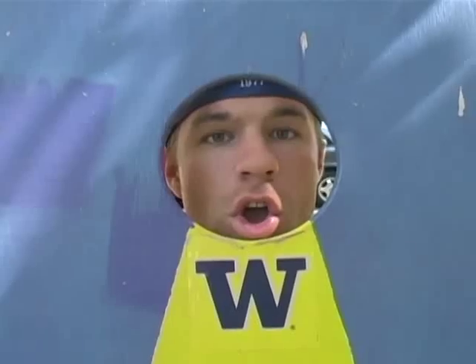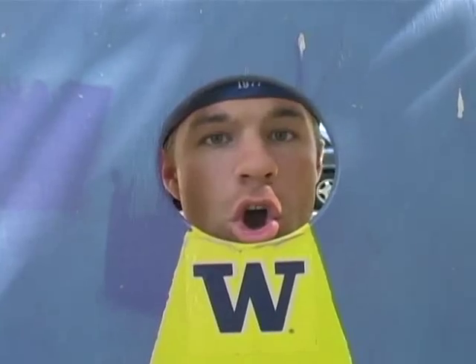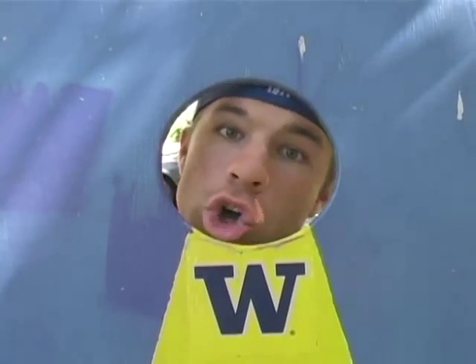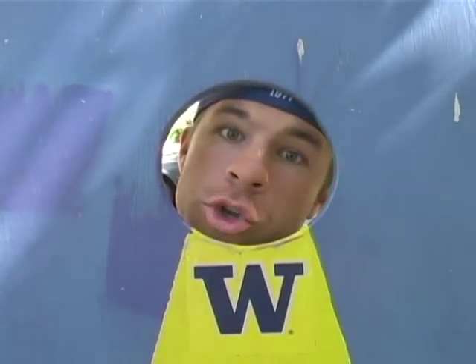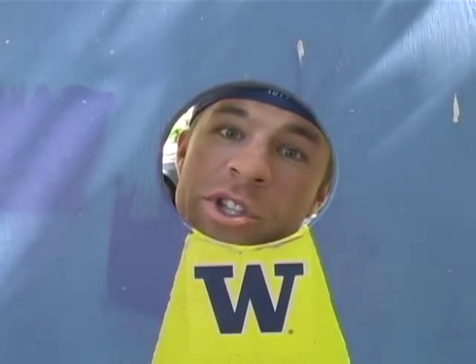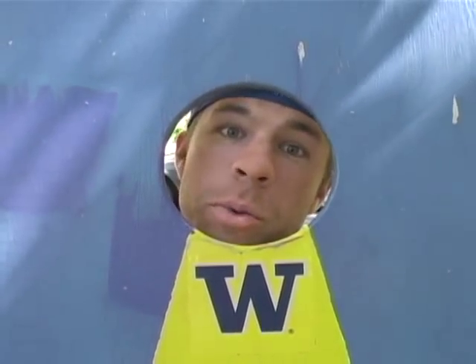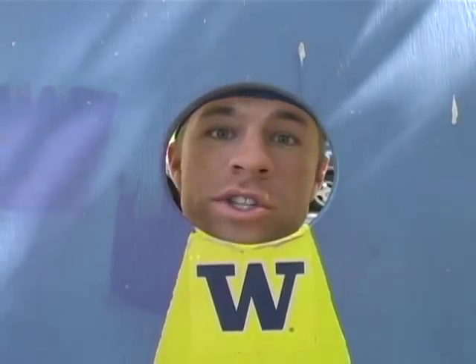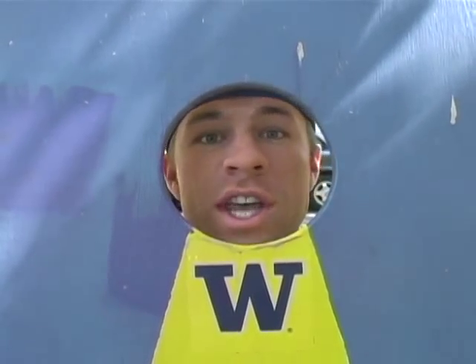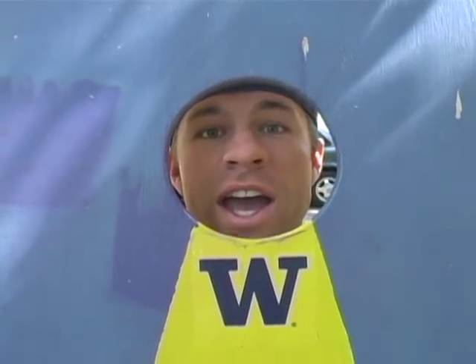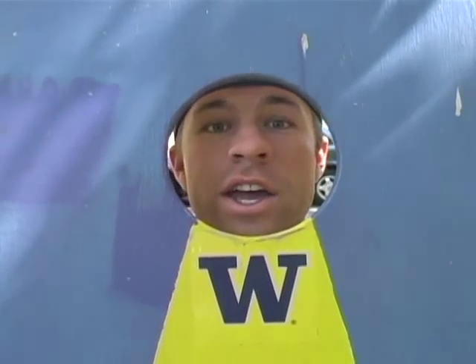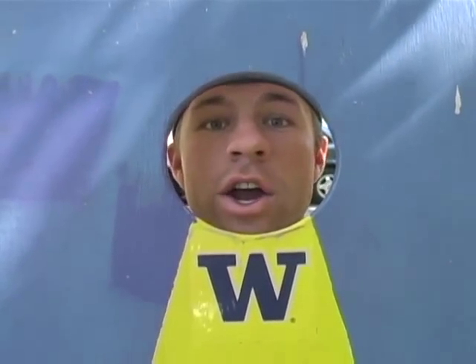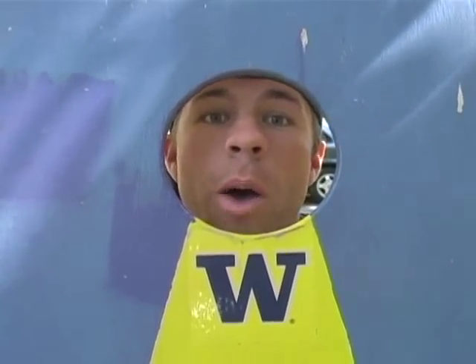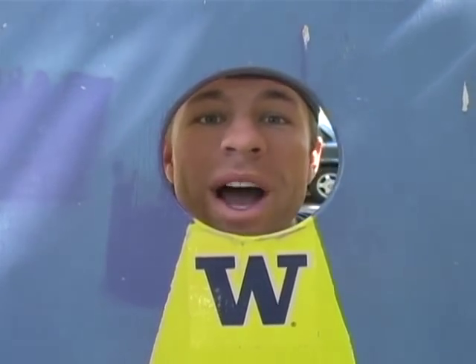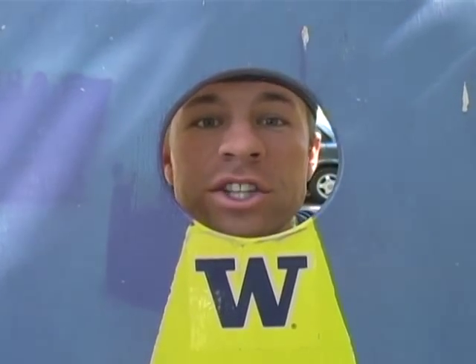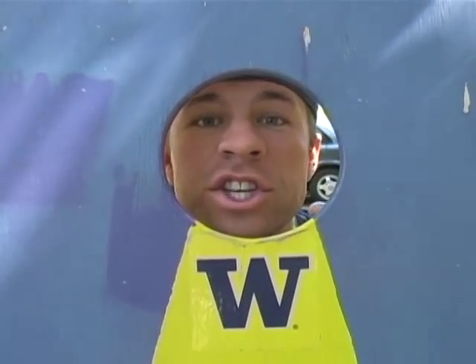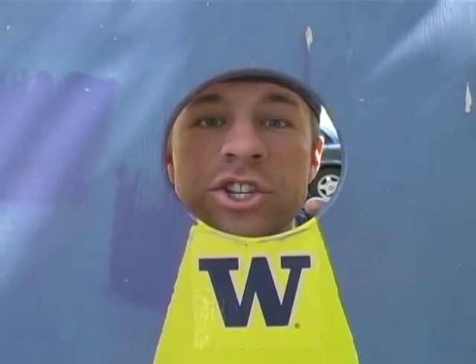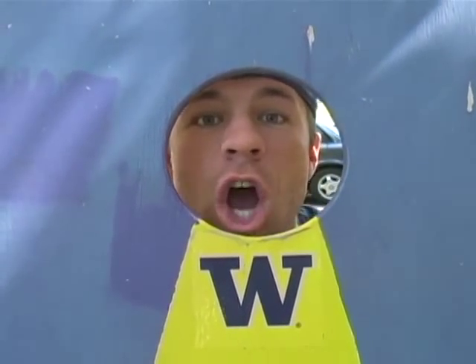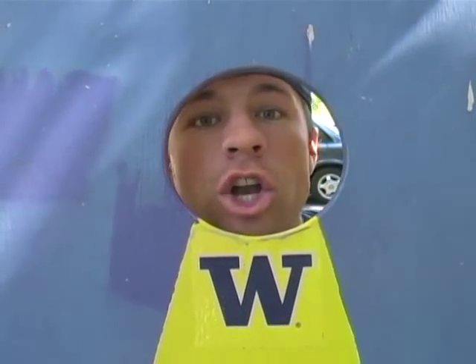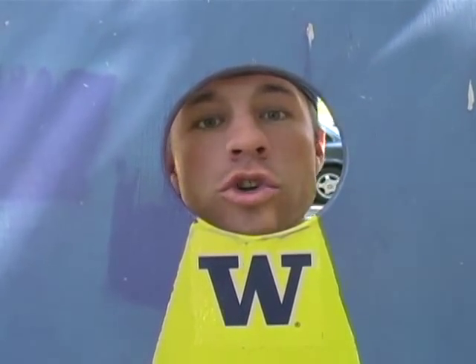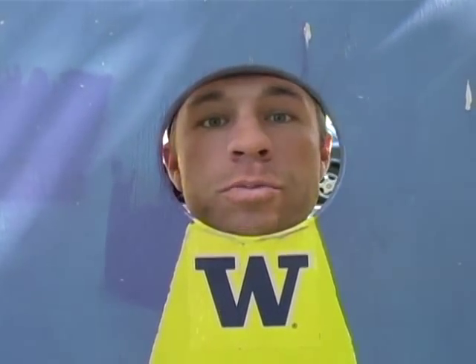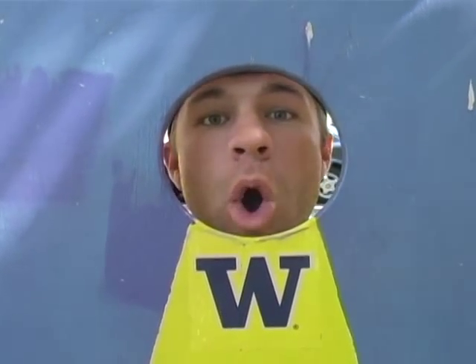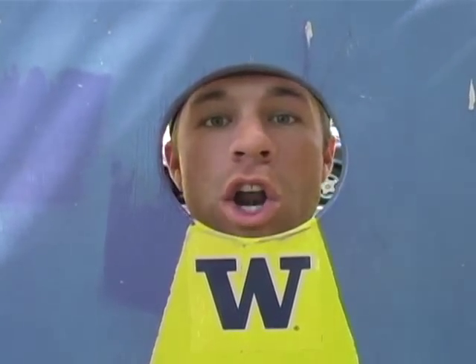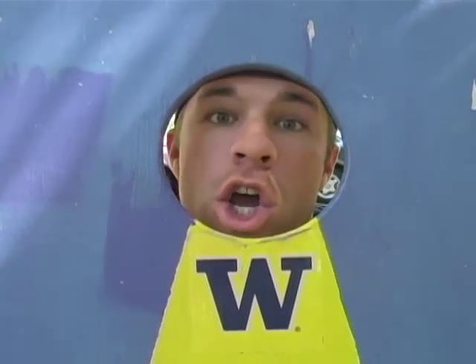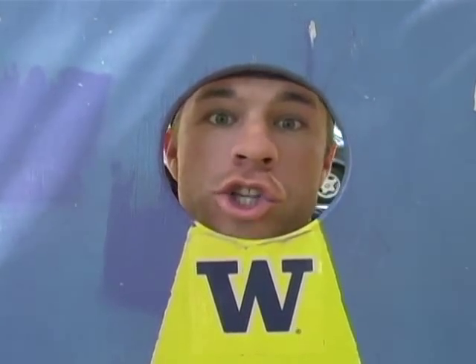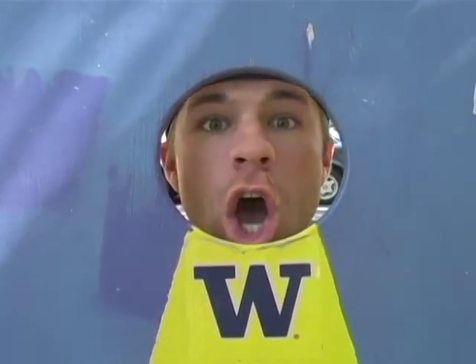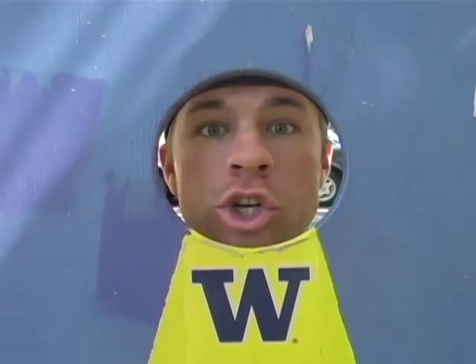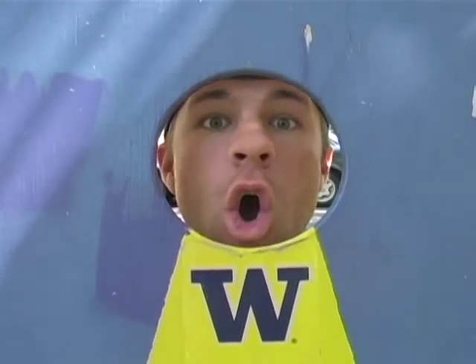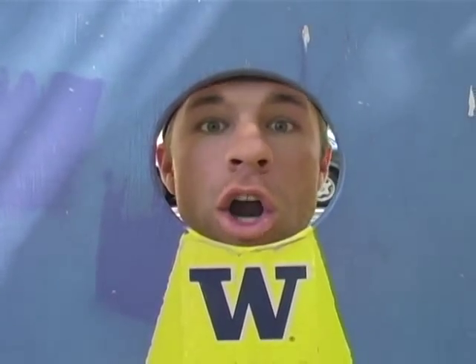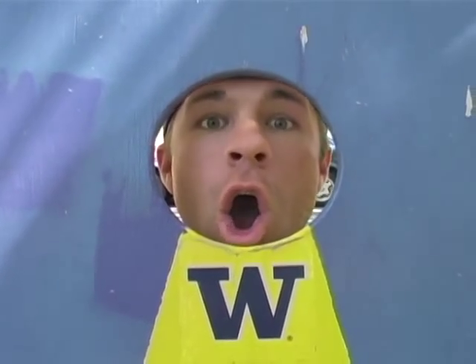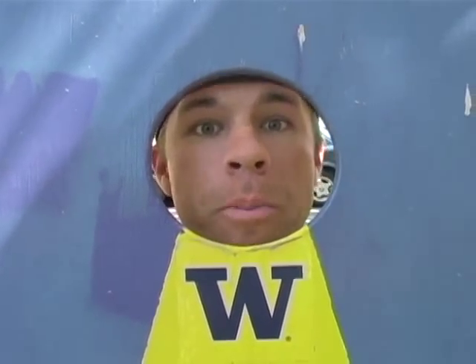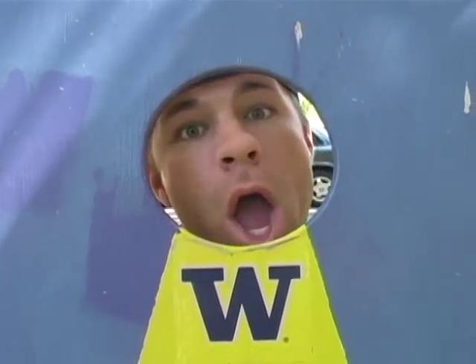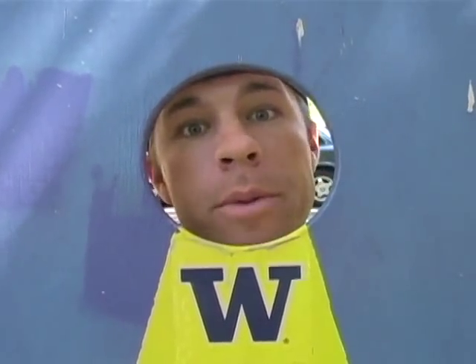Ultimate Sports Guy here, about to teach y'all a new sport. It's called cornhole, baby!